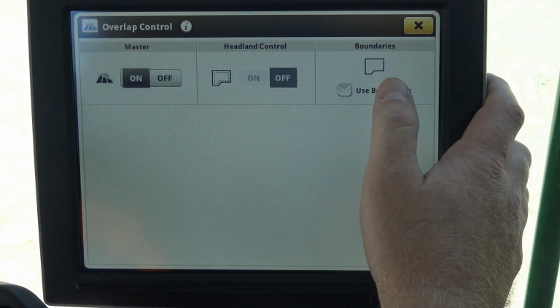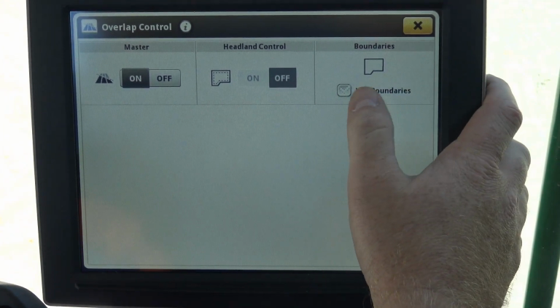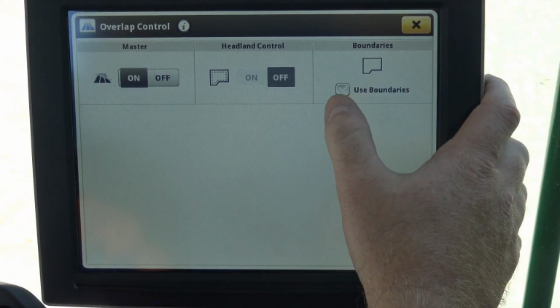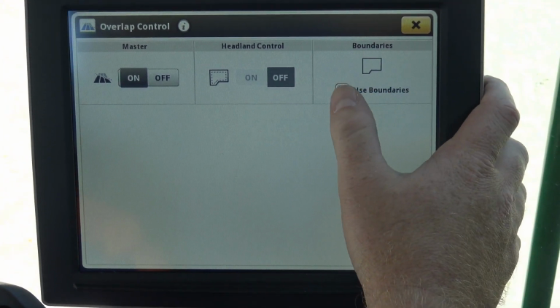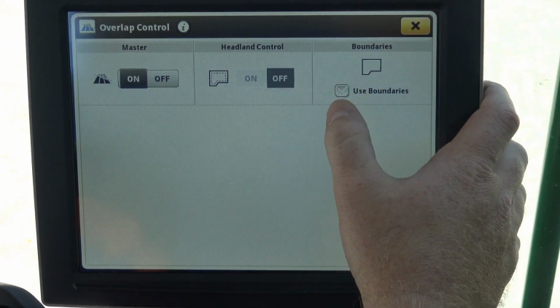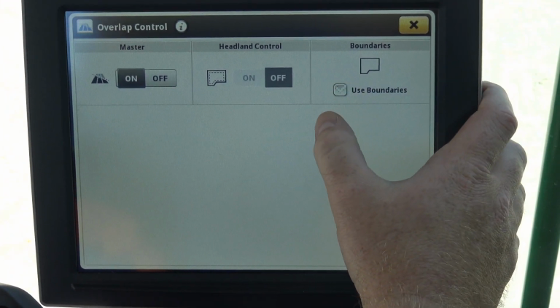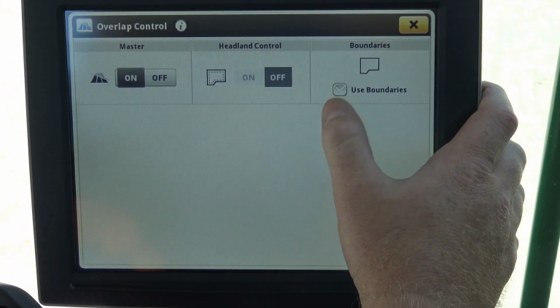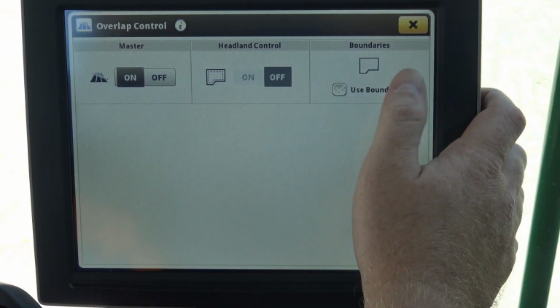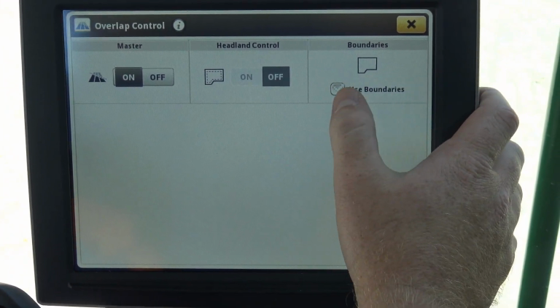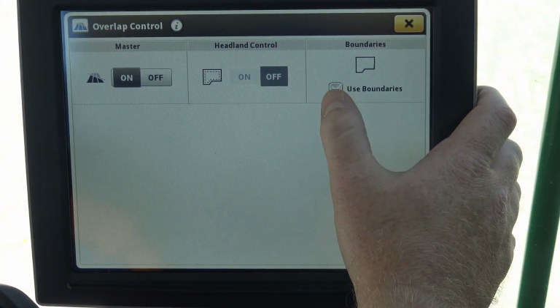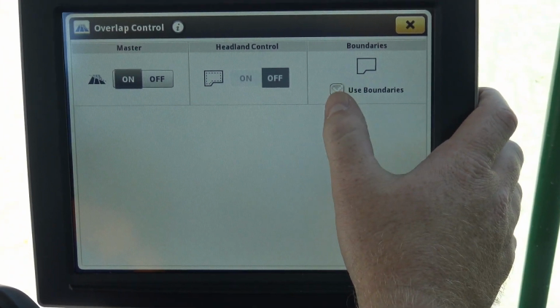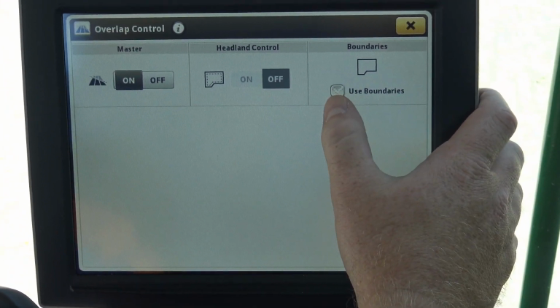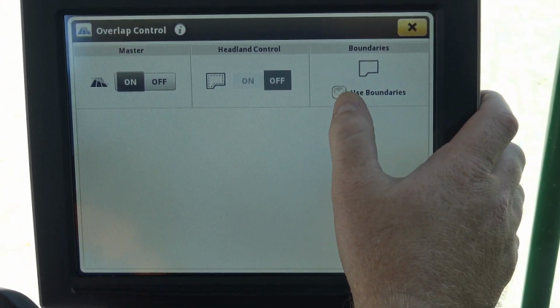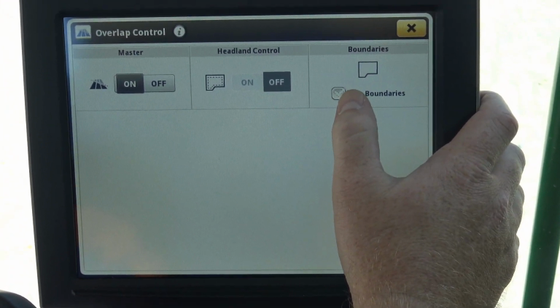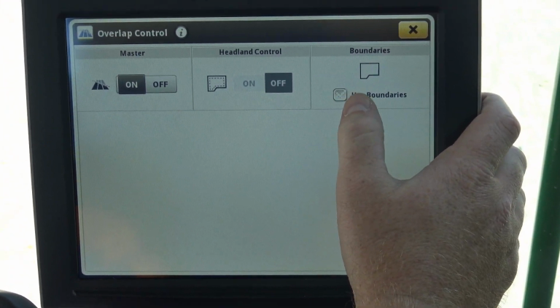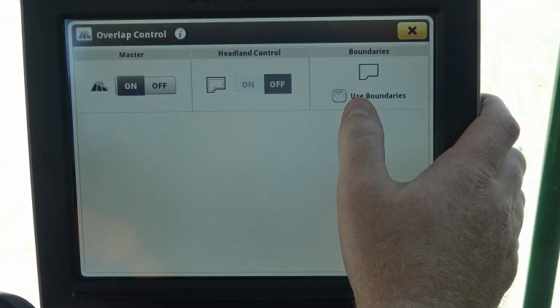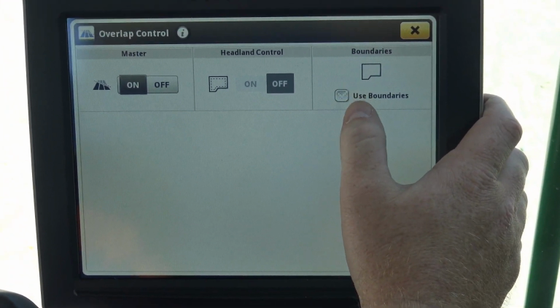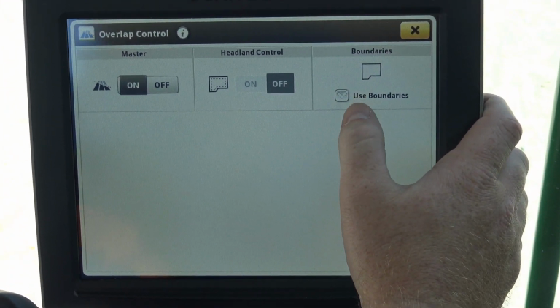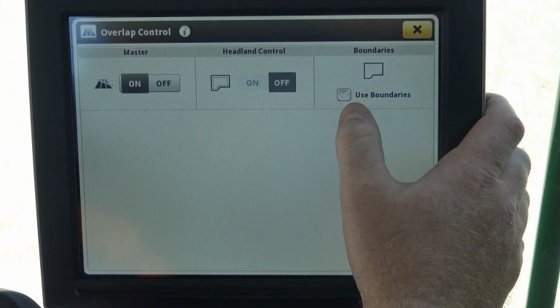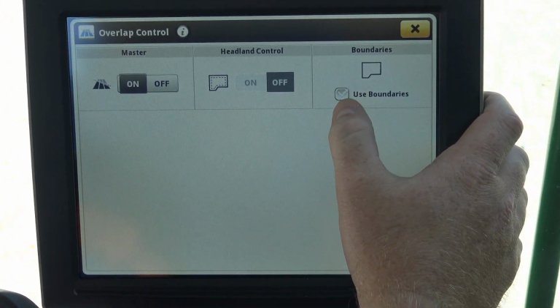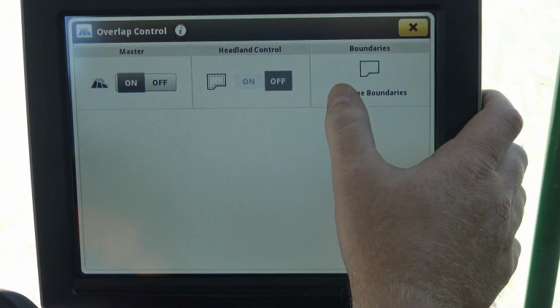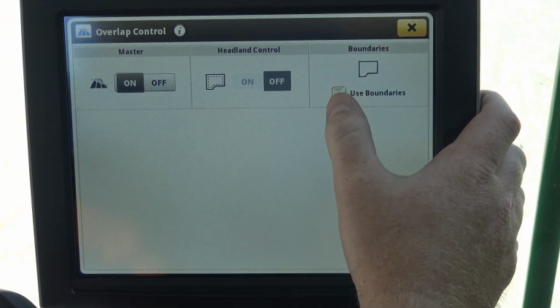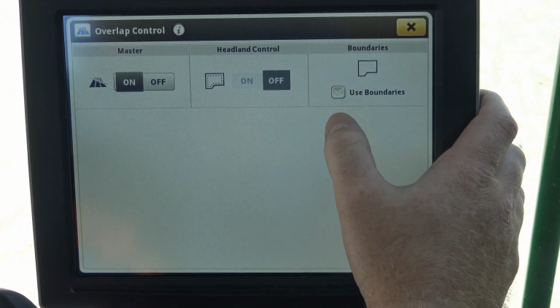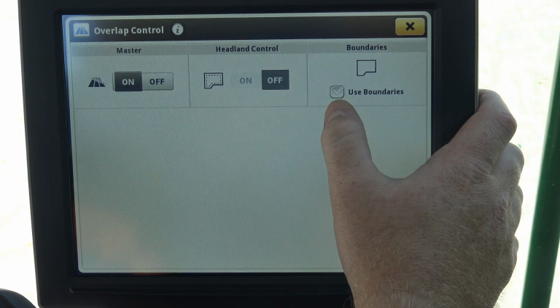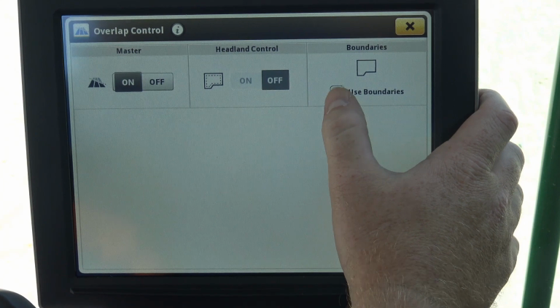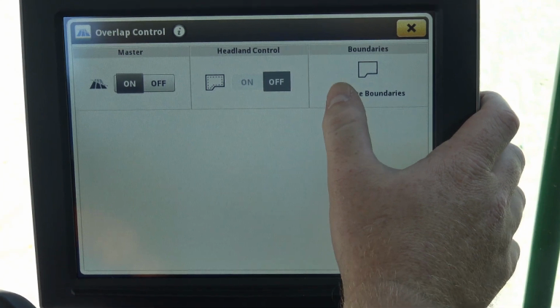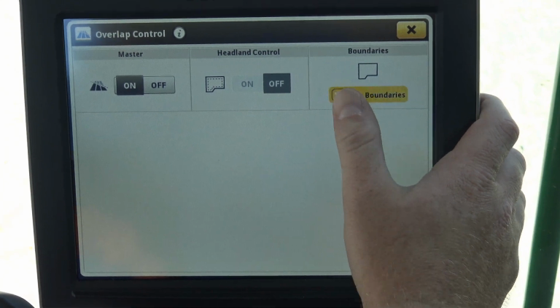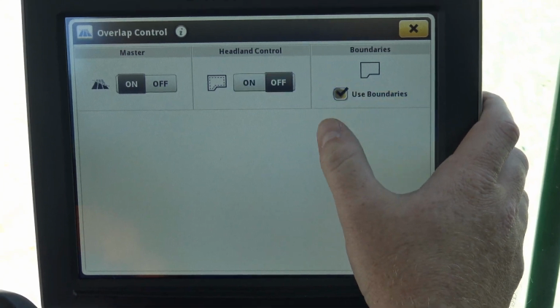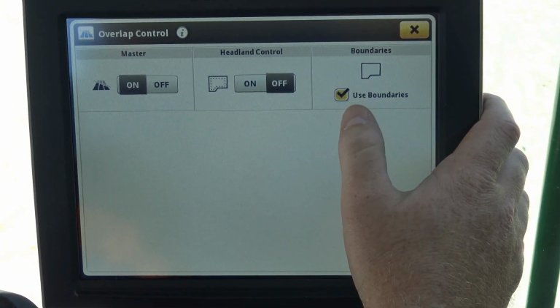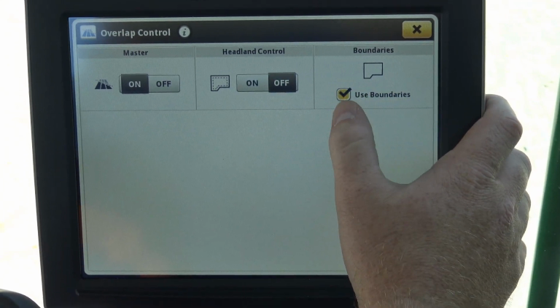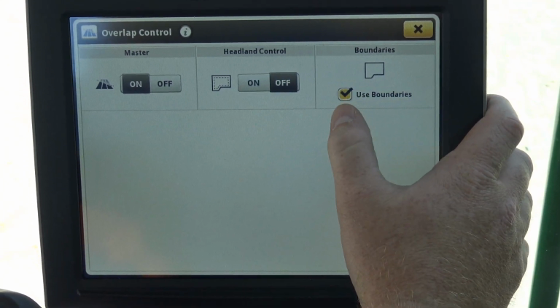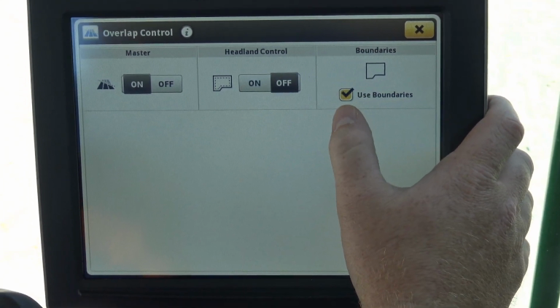It is important in the combine that if you're going to have to harvest across a boundary, to make sure that you turn used boundaries off.